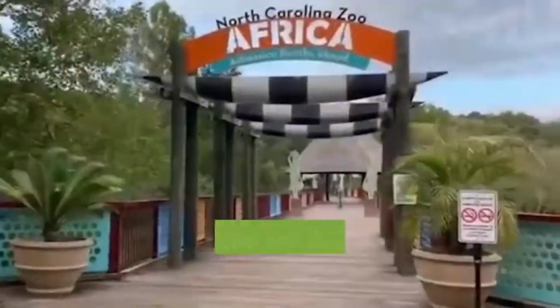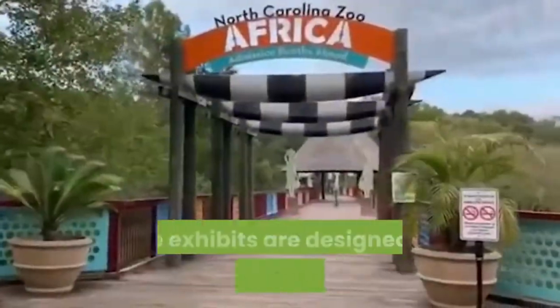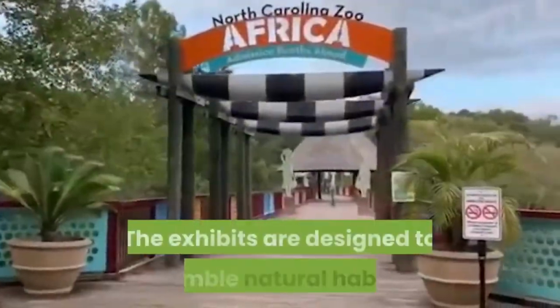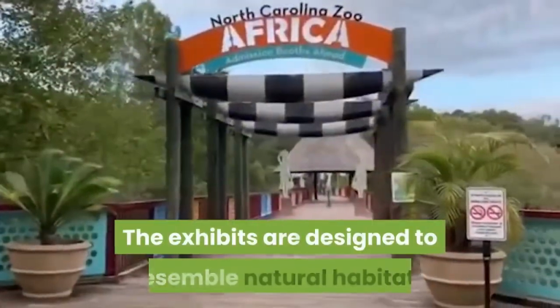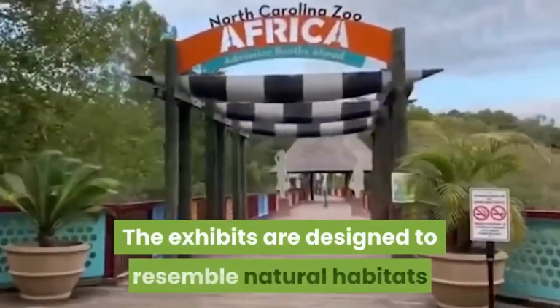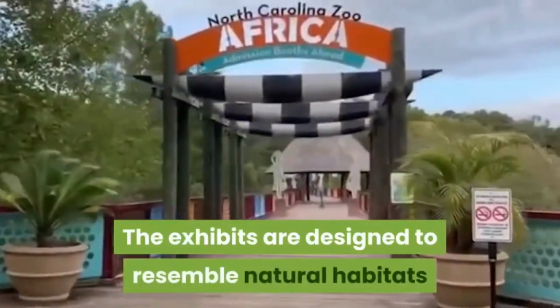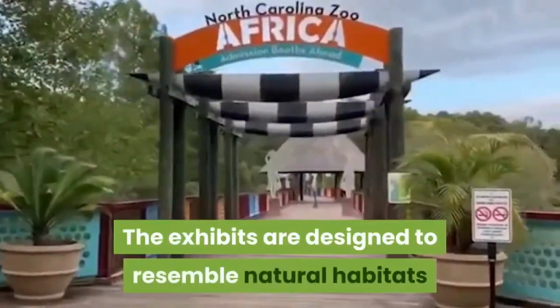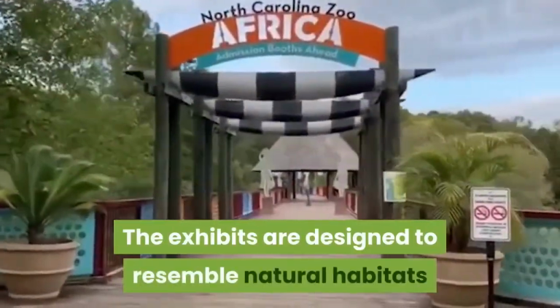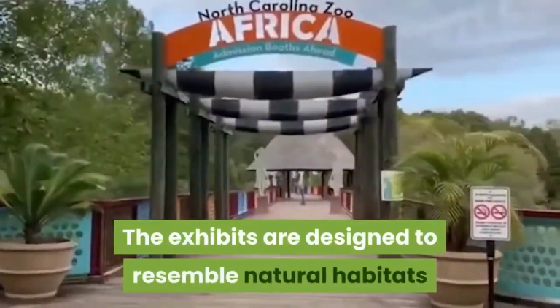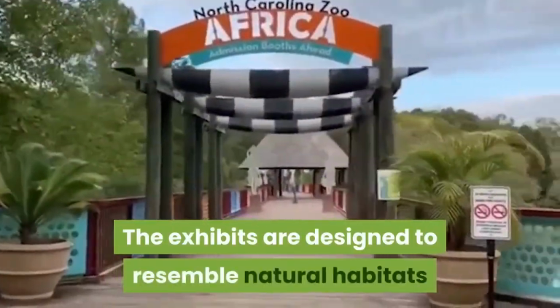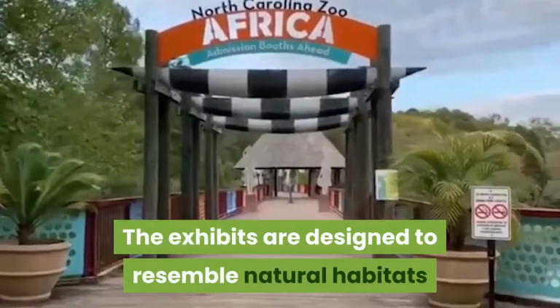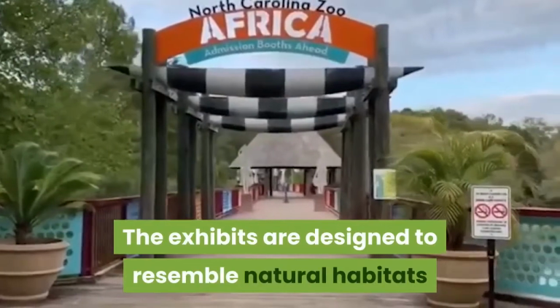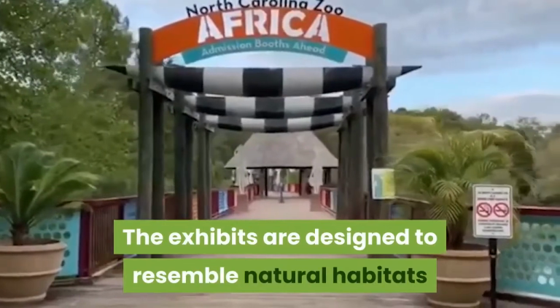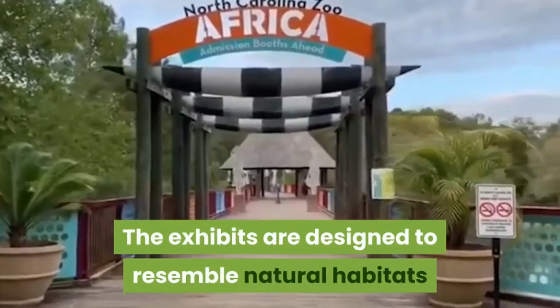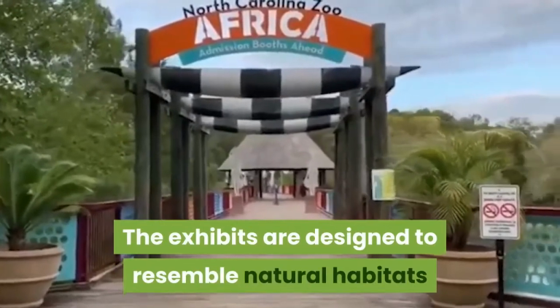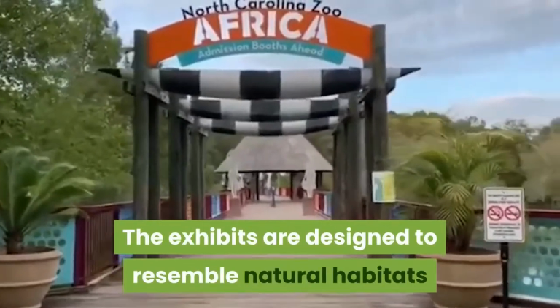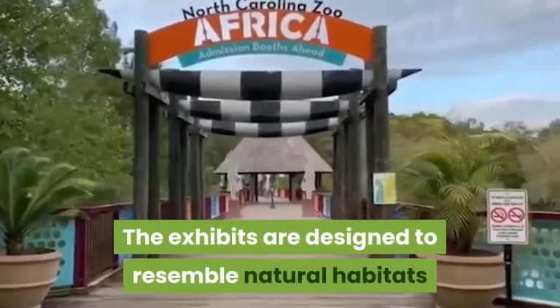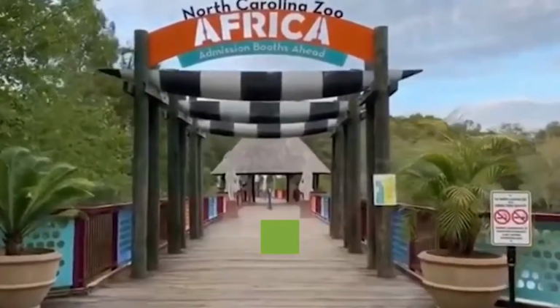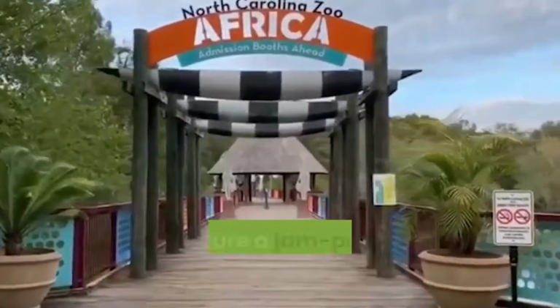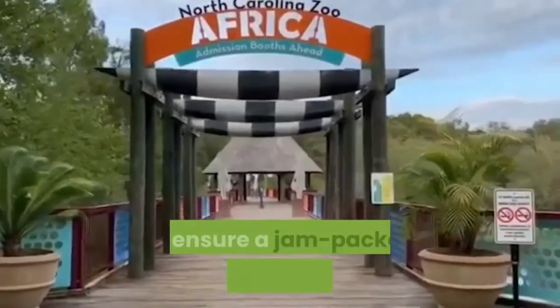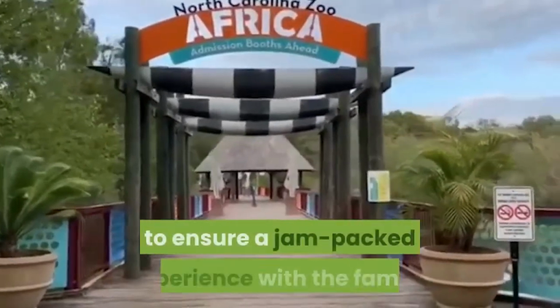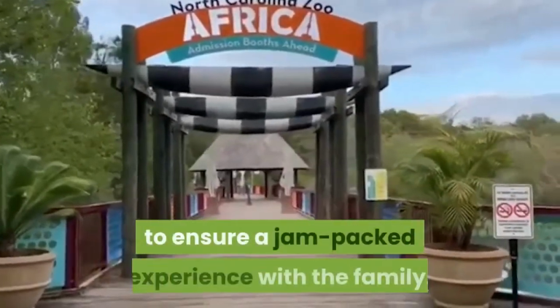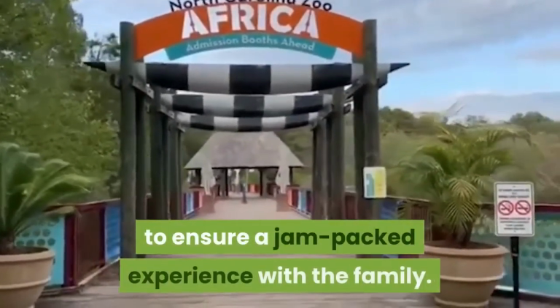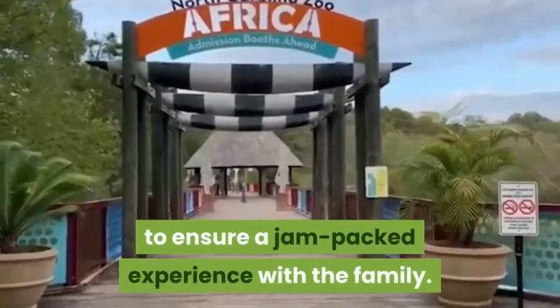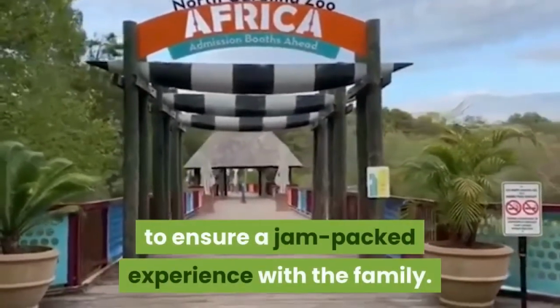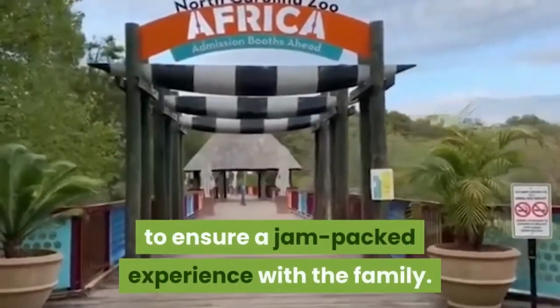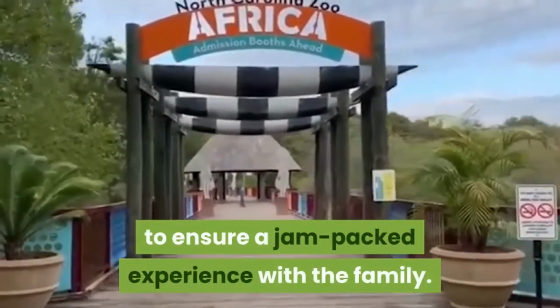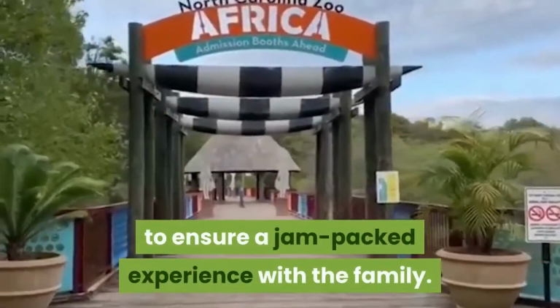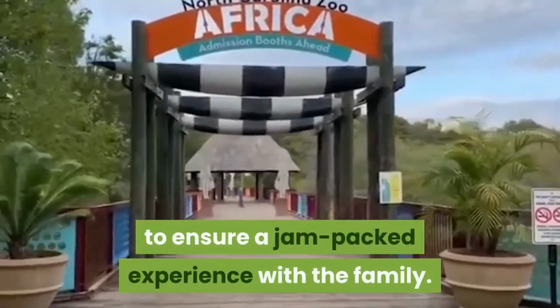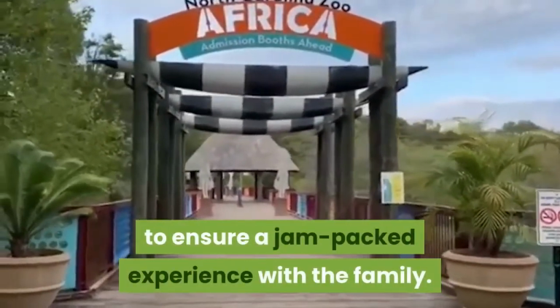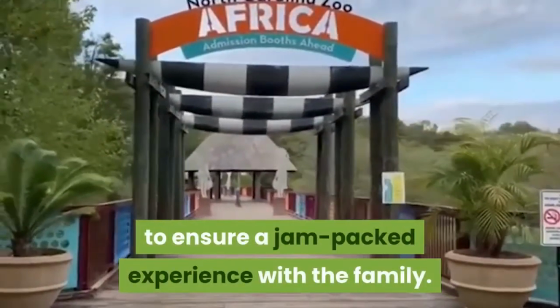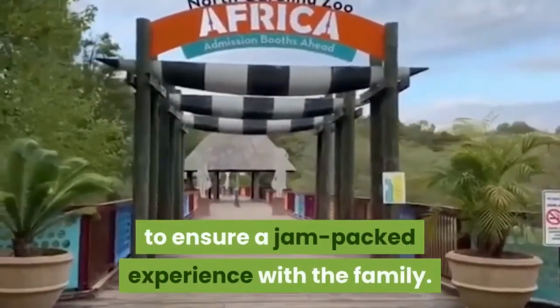The exhibits are designed to resemble natural habitats to ensure a jam-packed experience with the family.